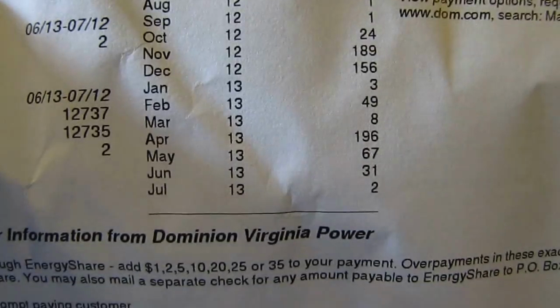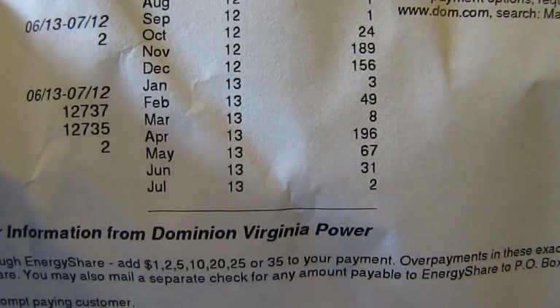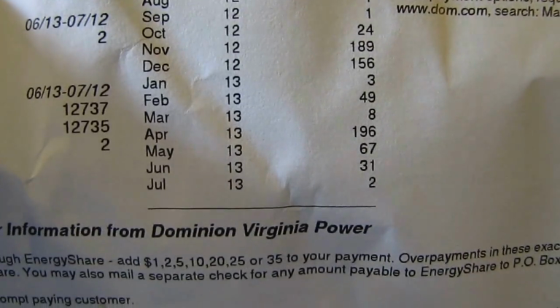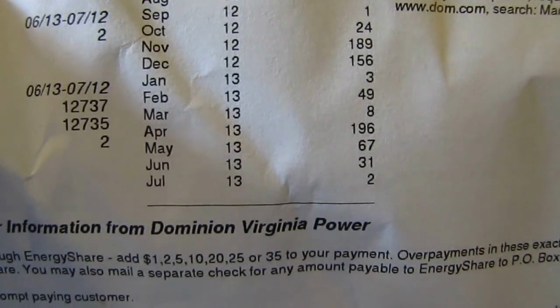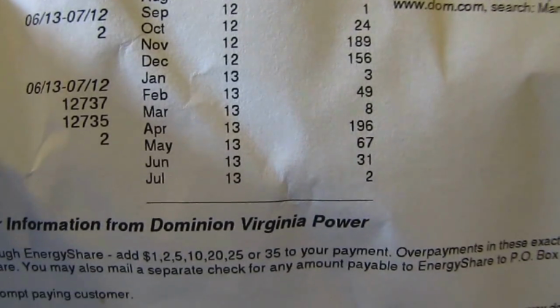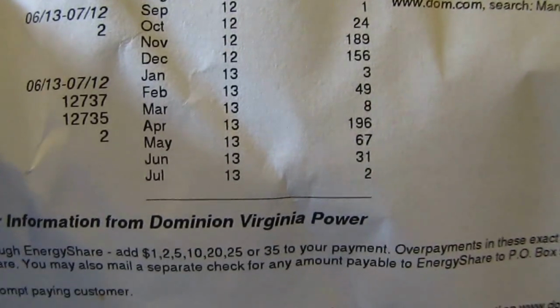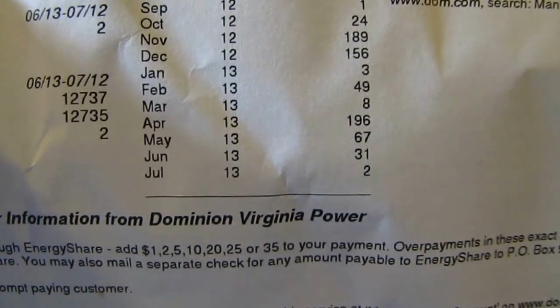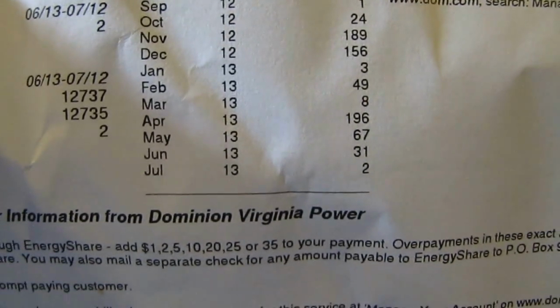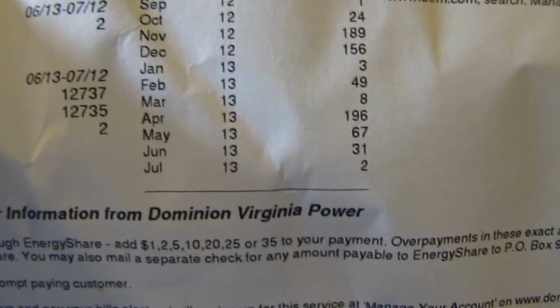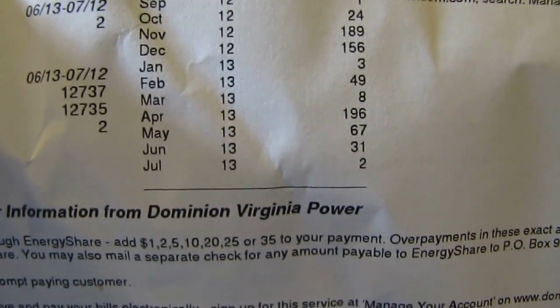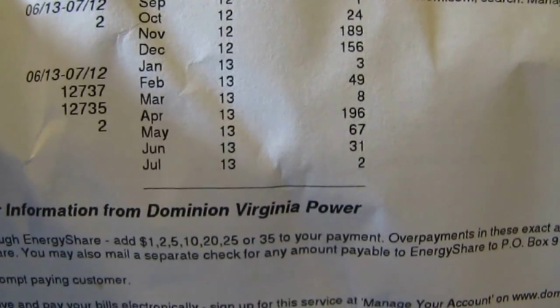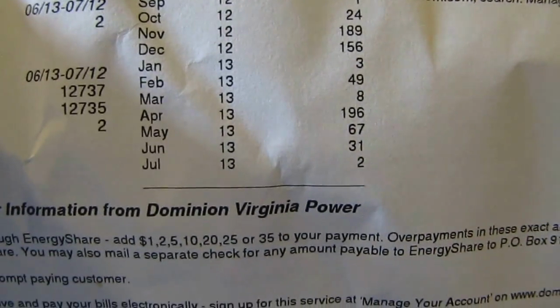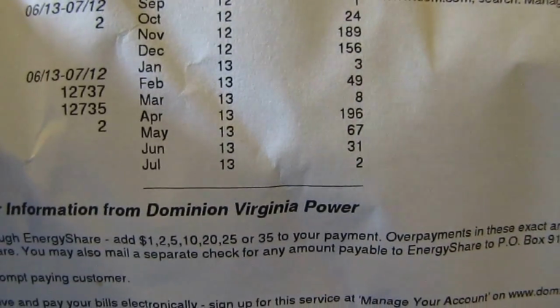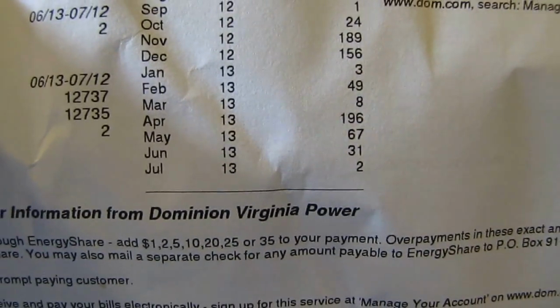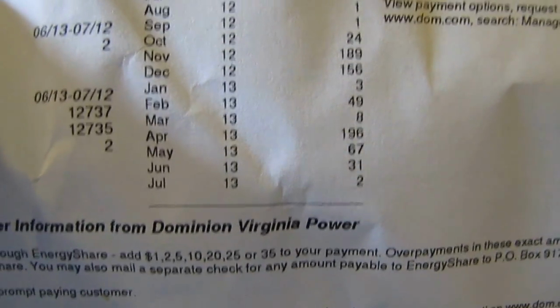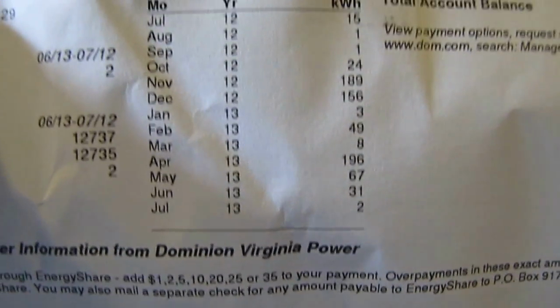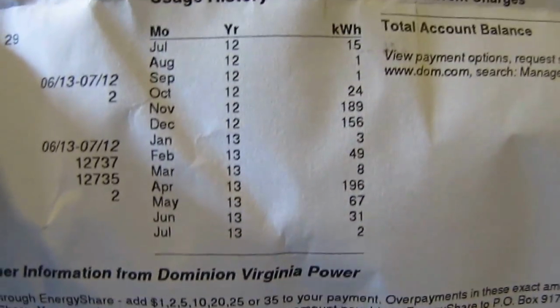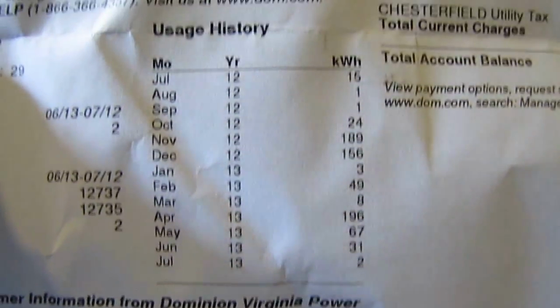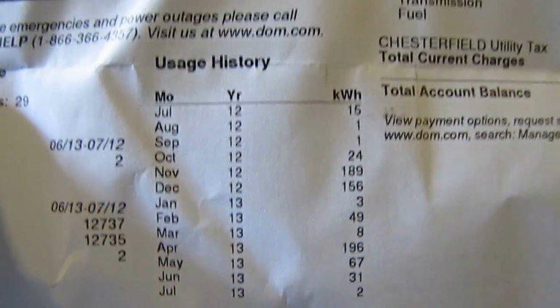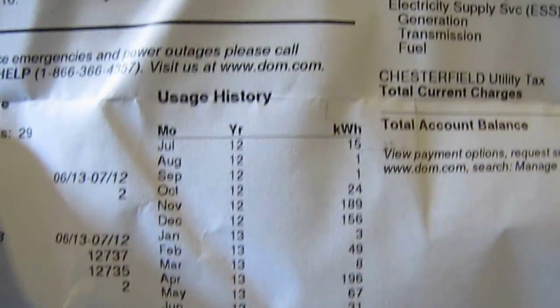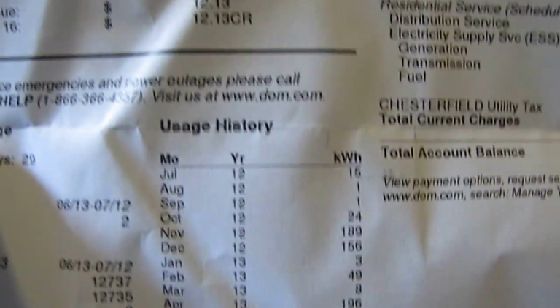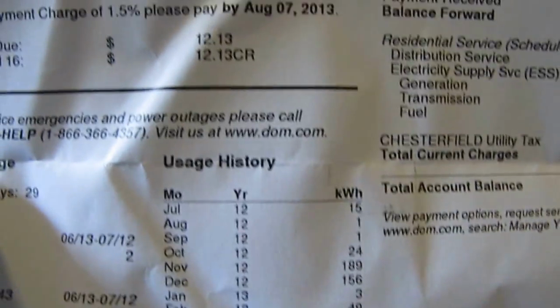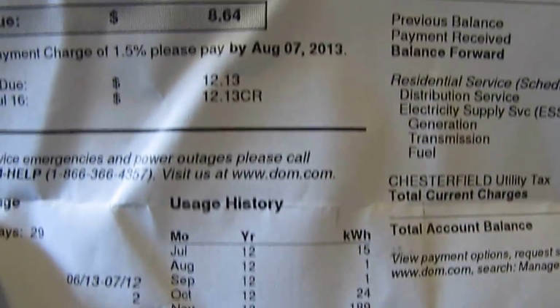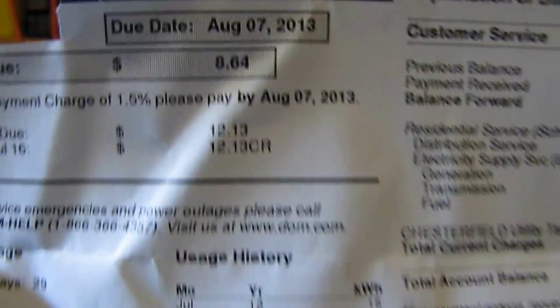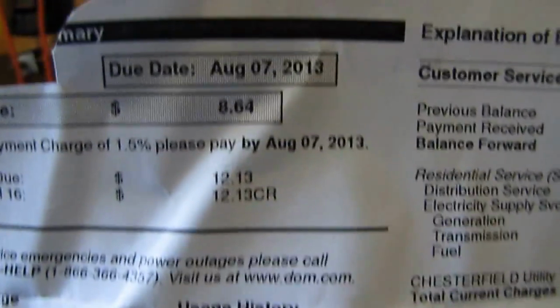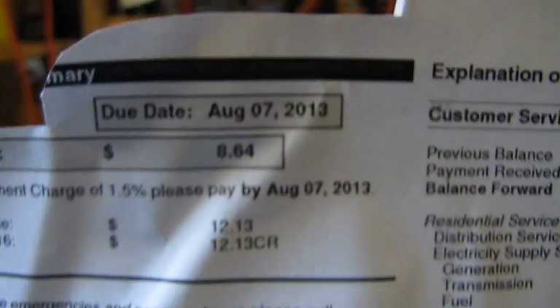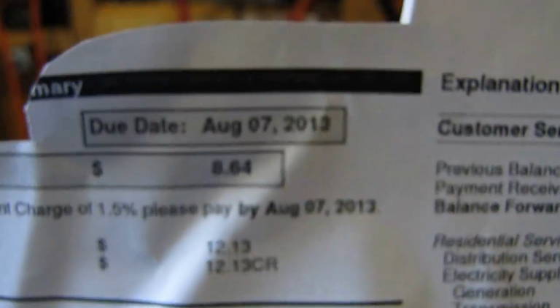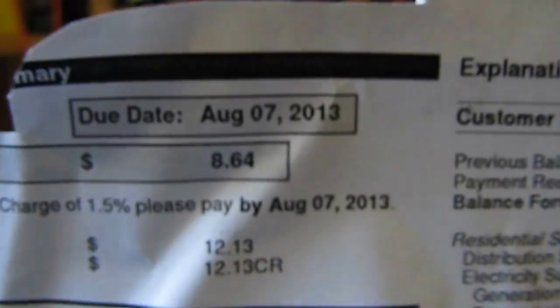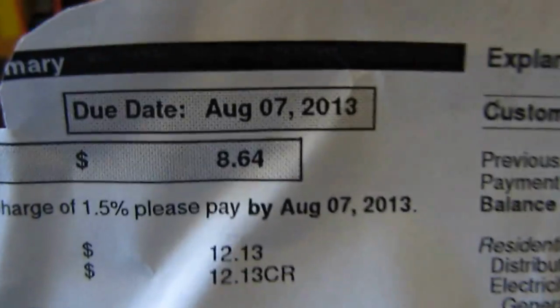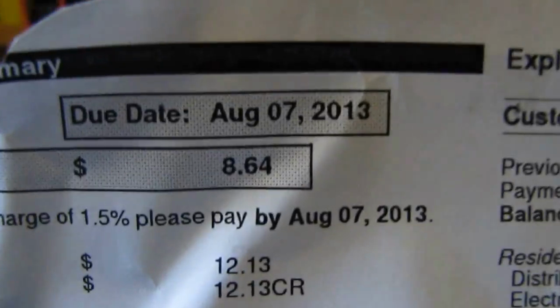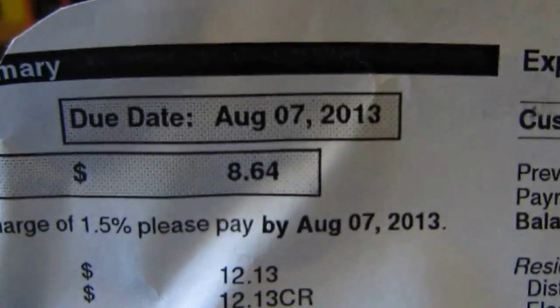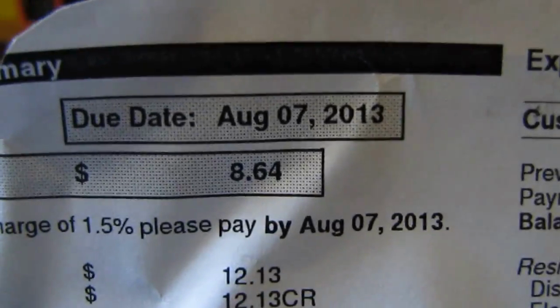Thank y'all out there, YouTubers! Yep, the proof is in the pudding — $8.64. I'm happy to break even!